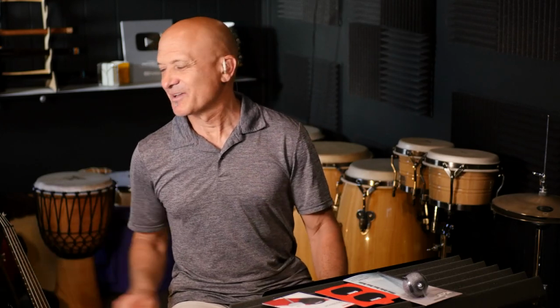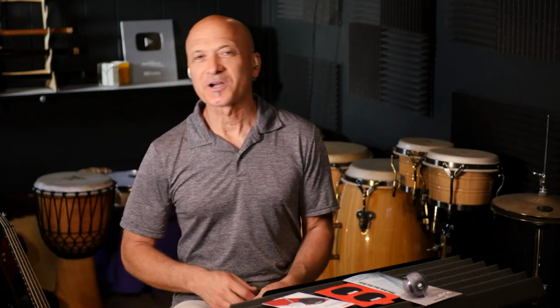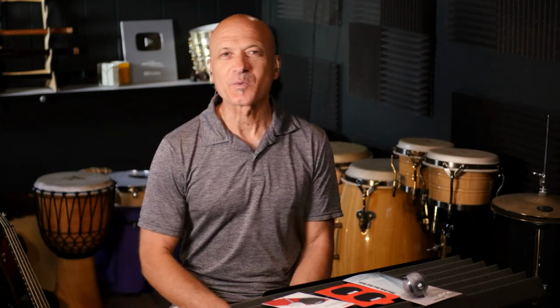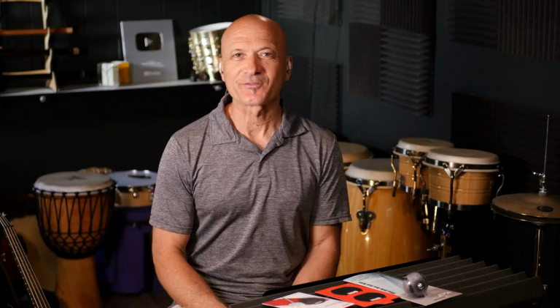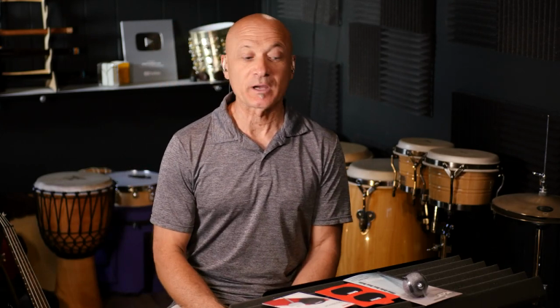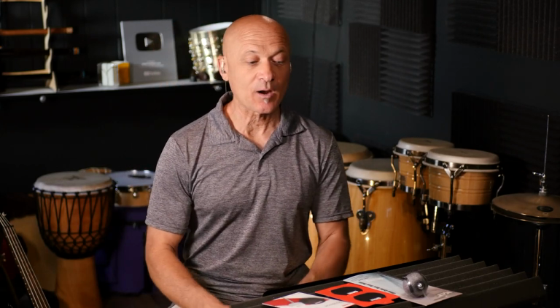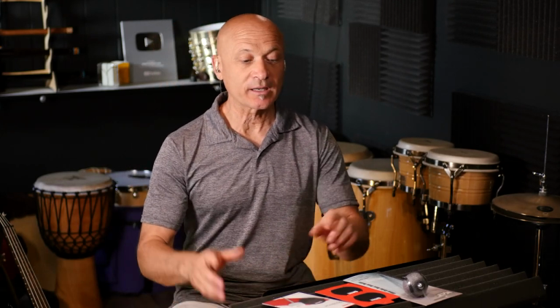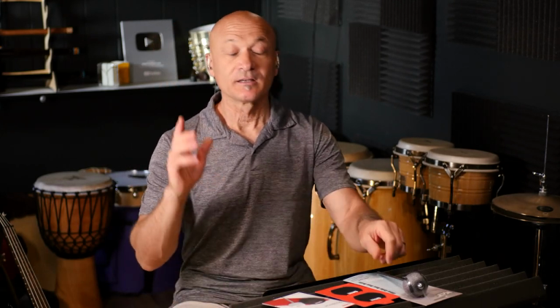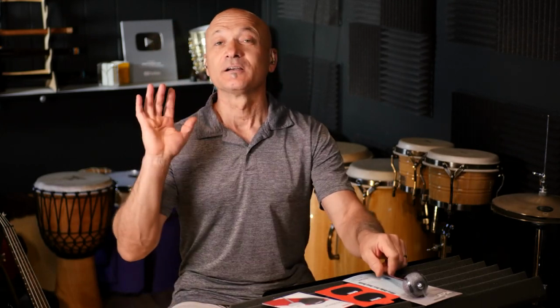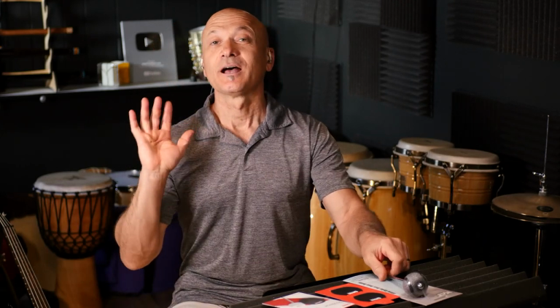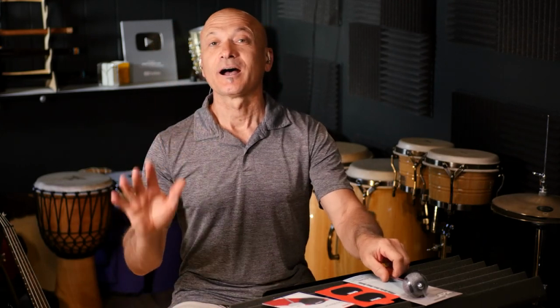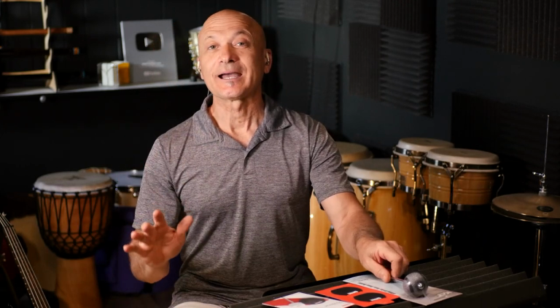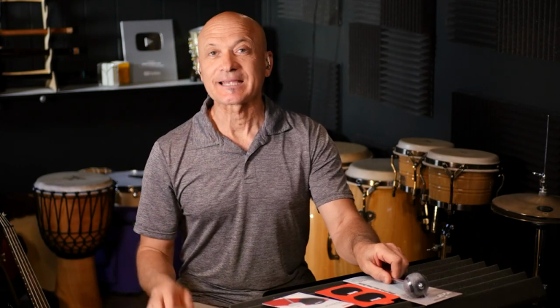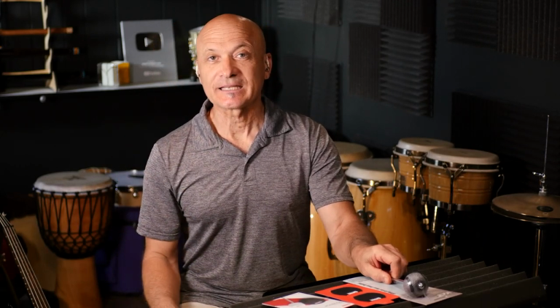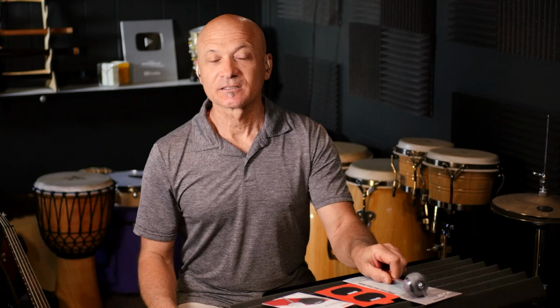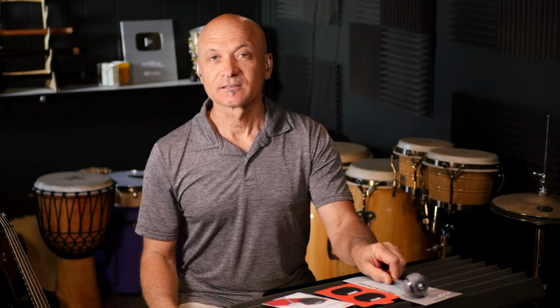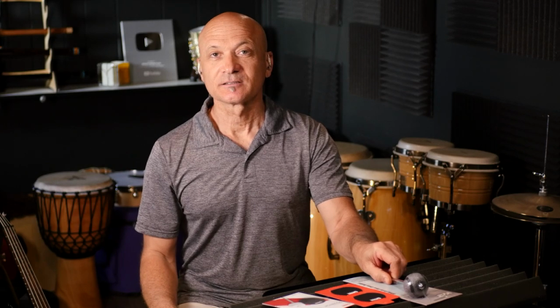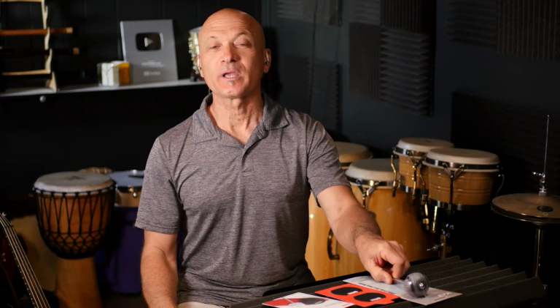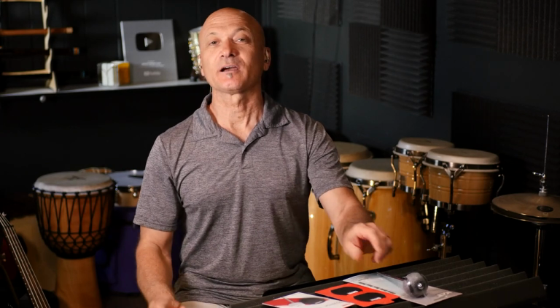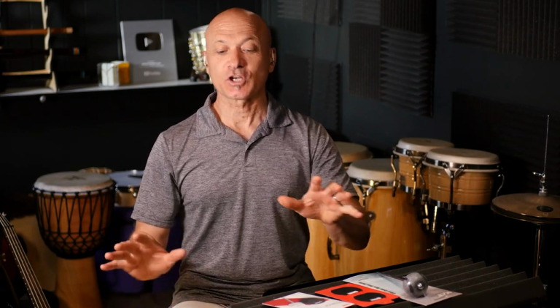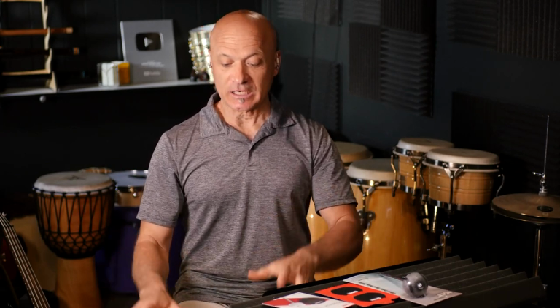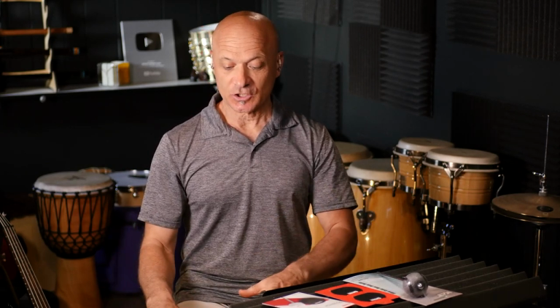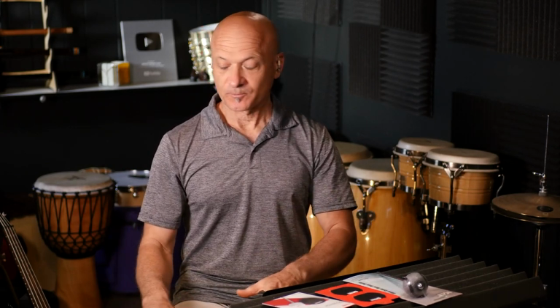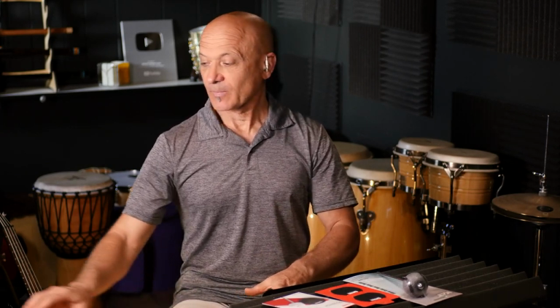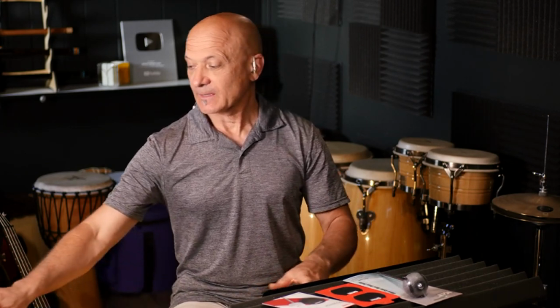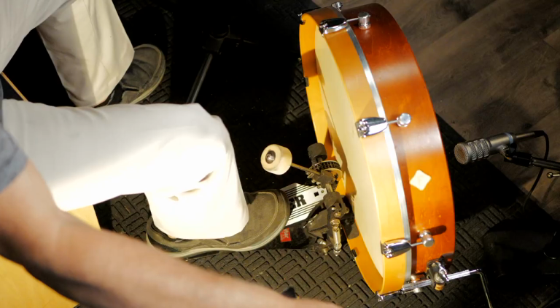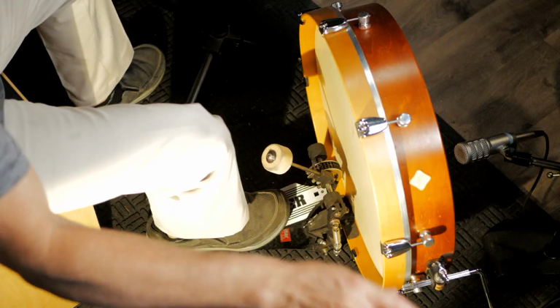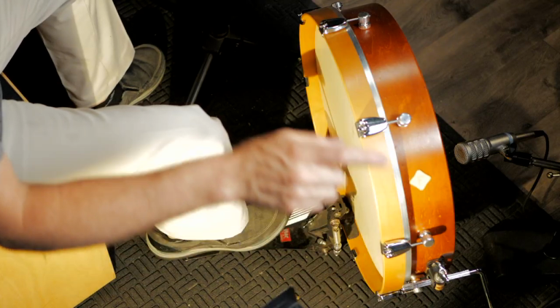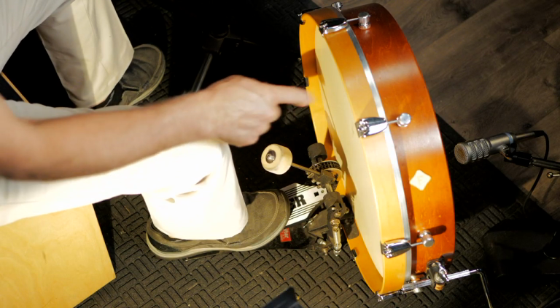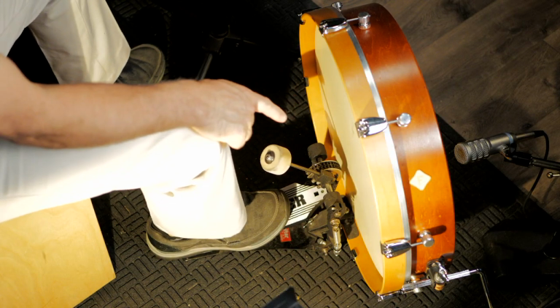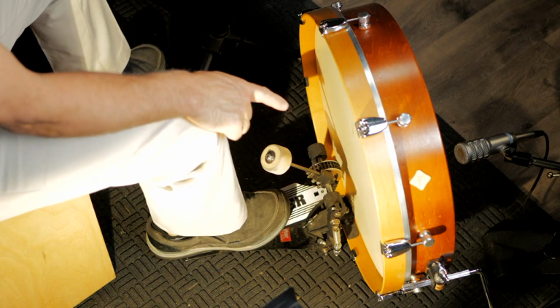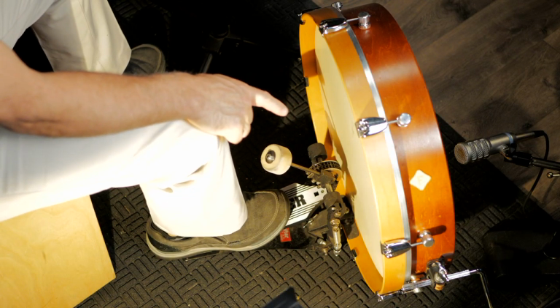Welcome back everybody. How are you? I decided to make a change to the Farmer foot drum setup.